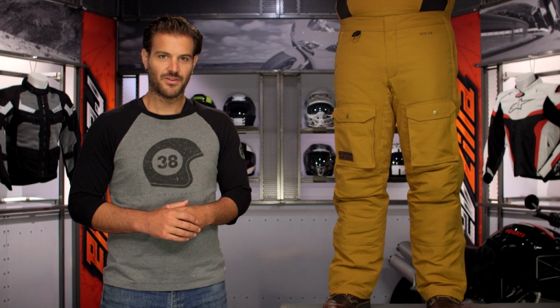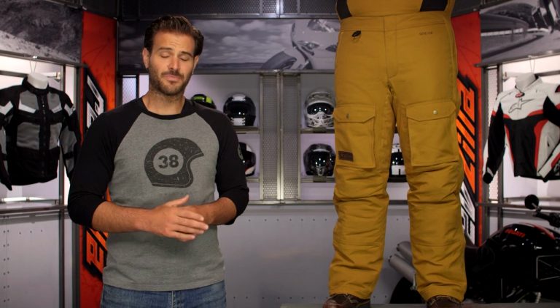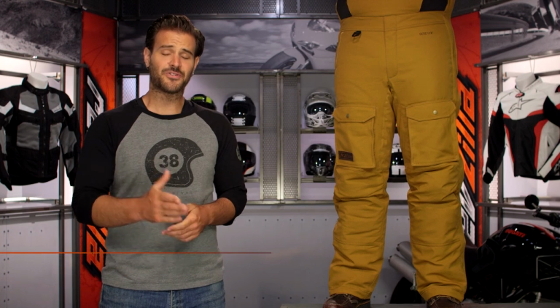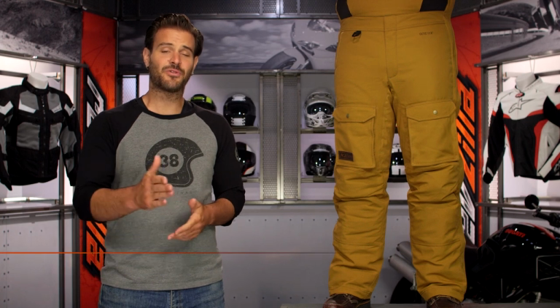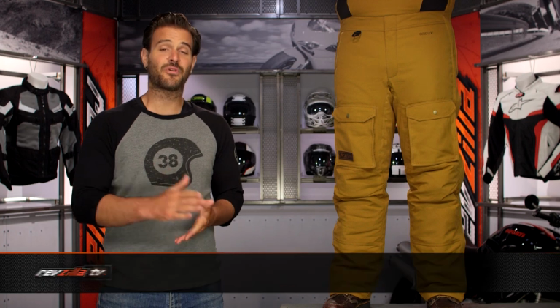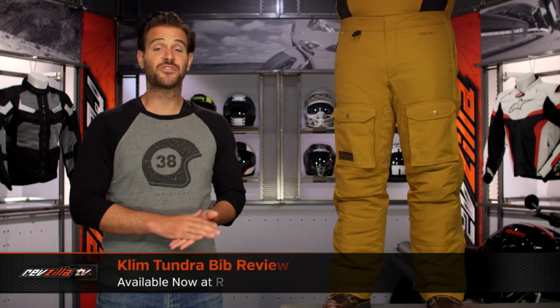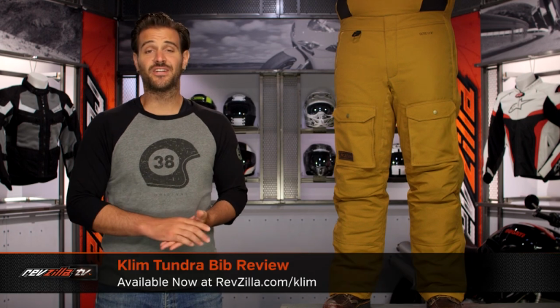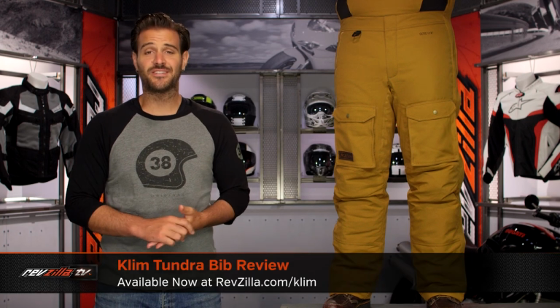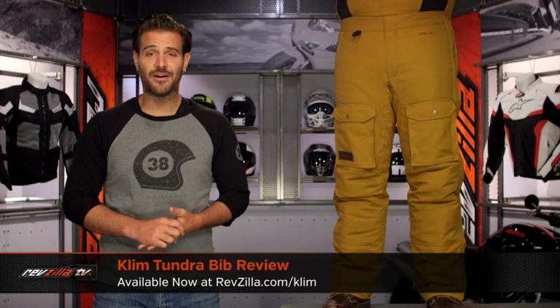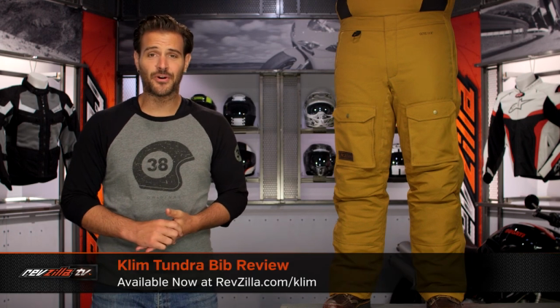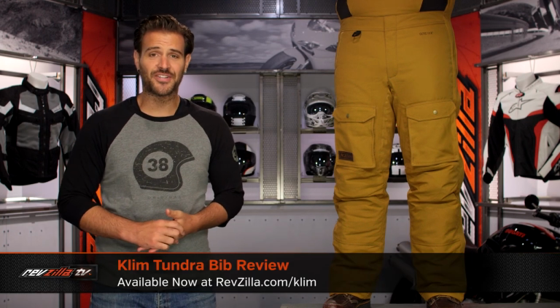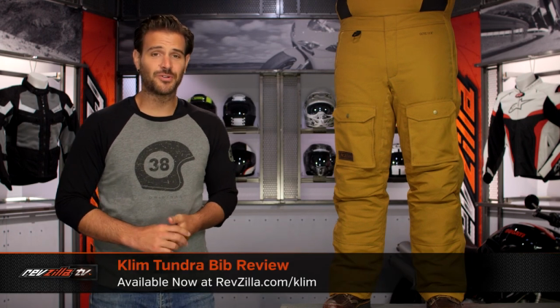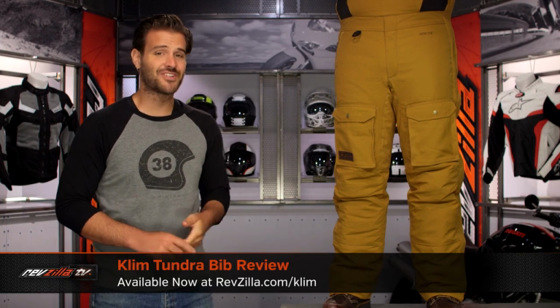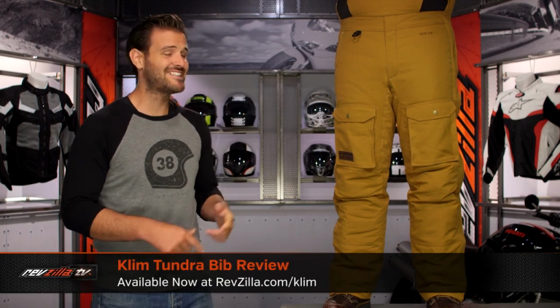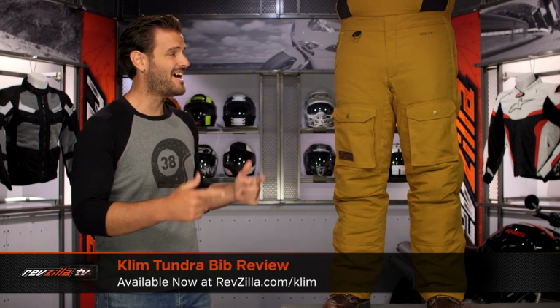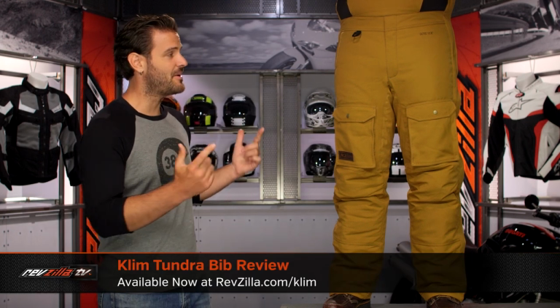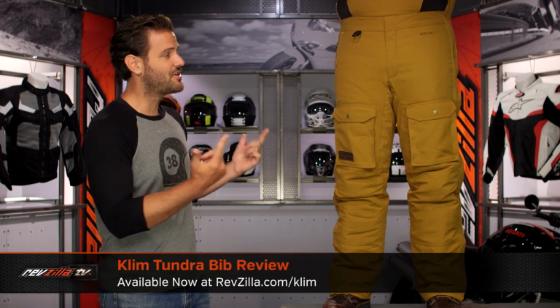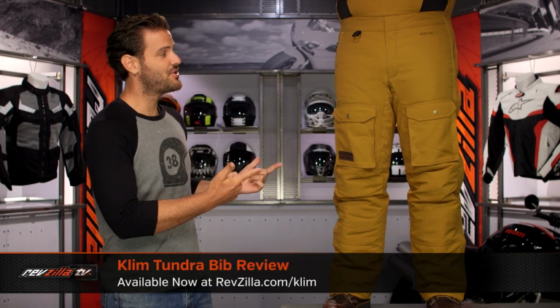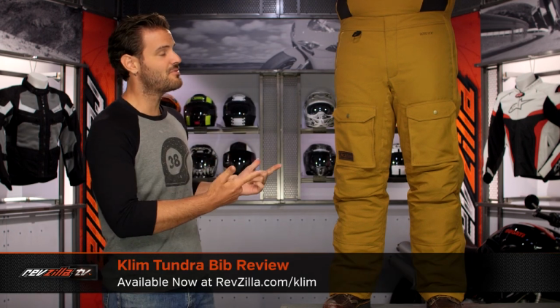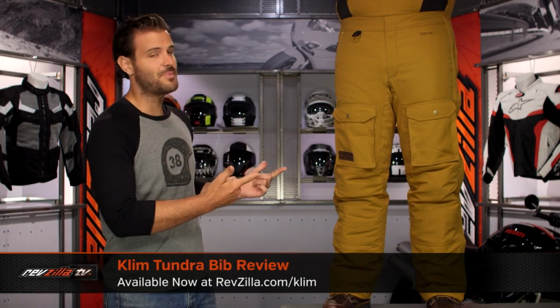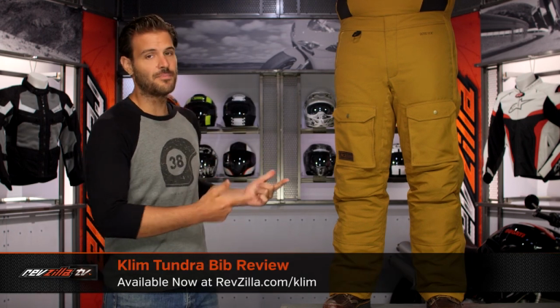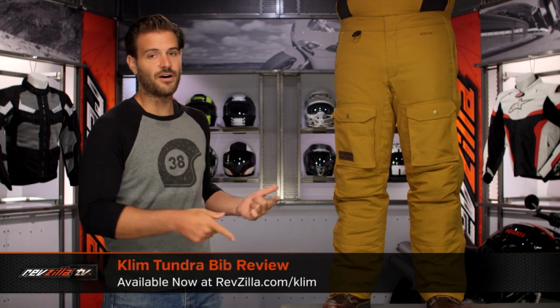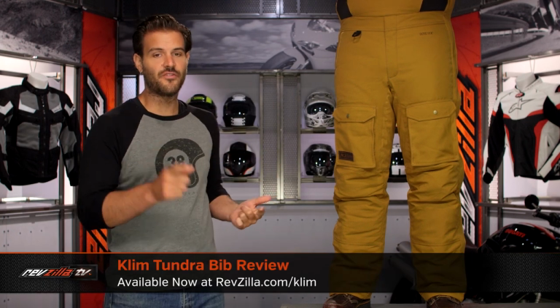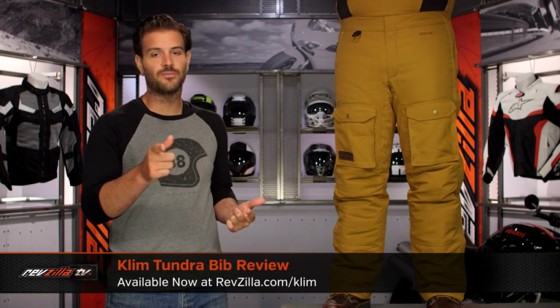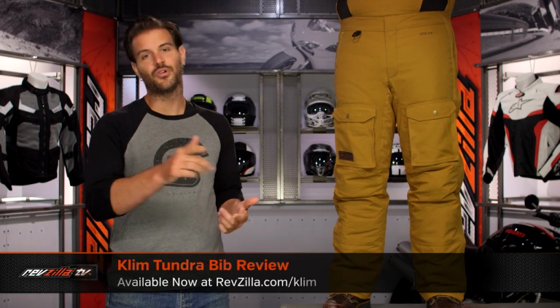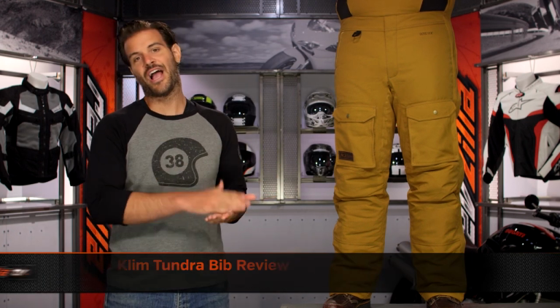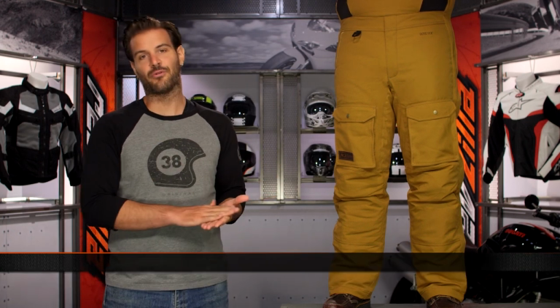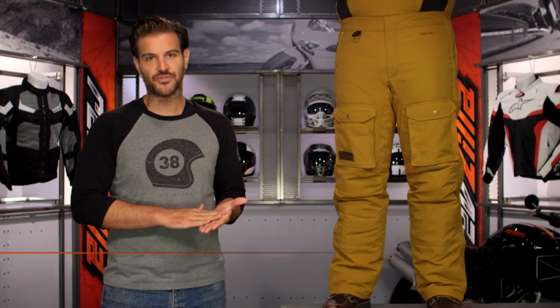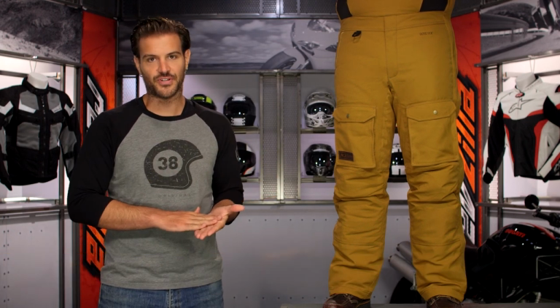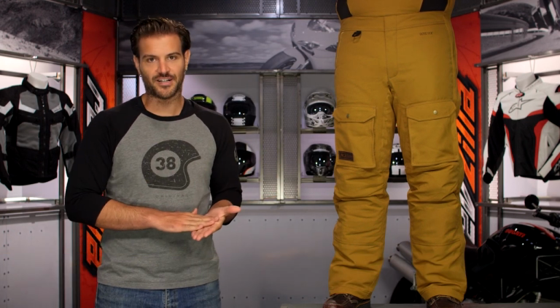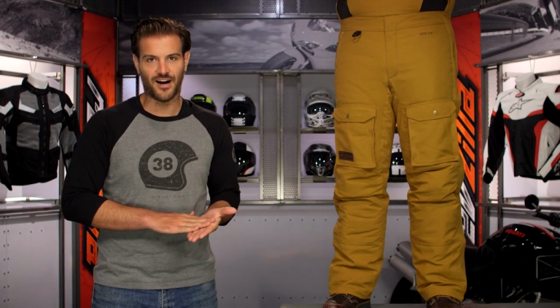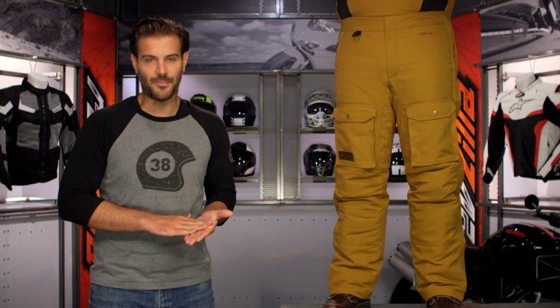Spurgeon here with RevZilla, and today we are going to take a look at the Klim Tundra Bib available at RevZilla.com.